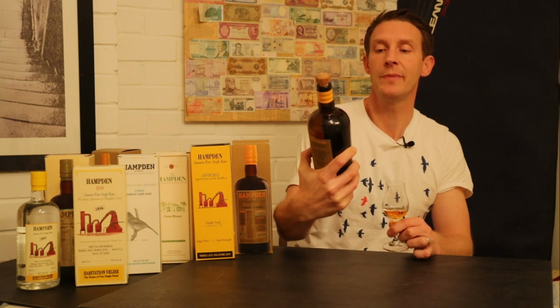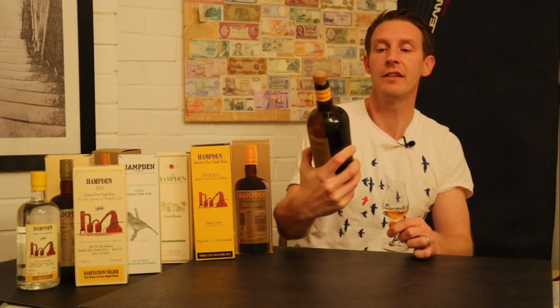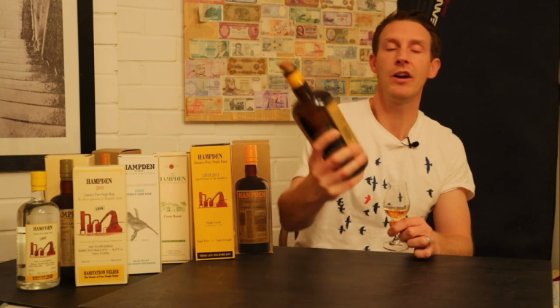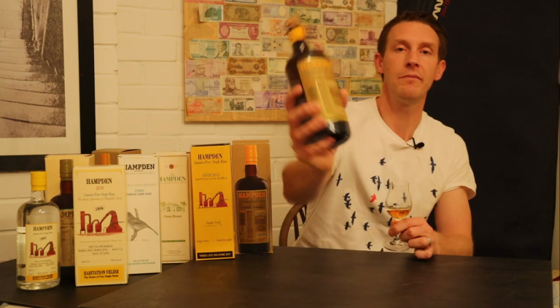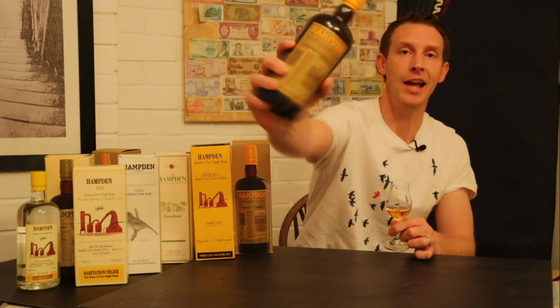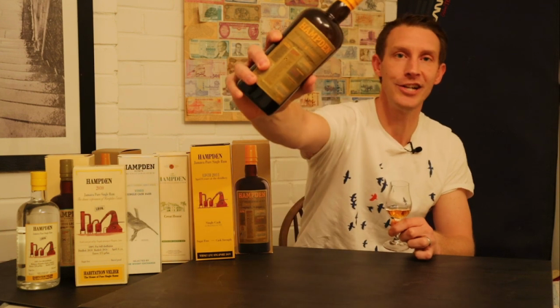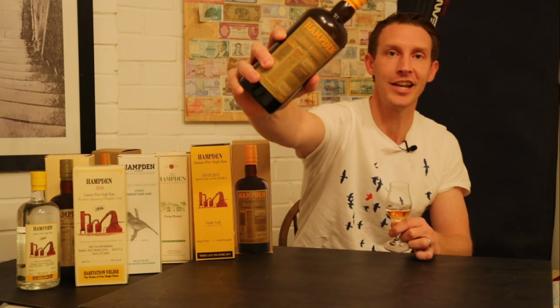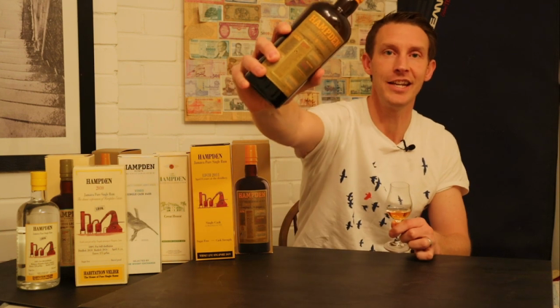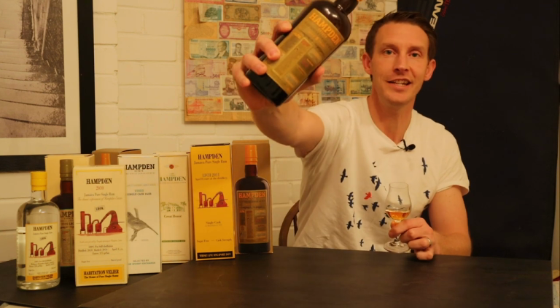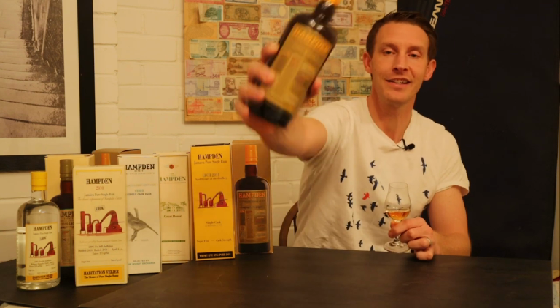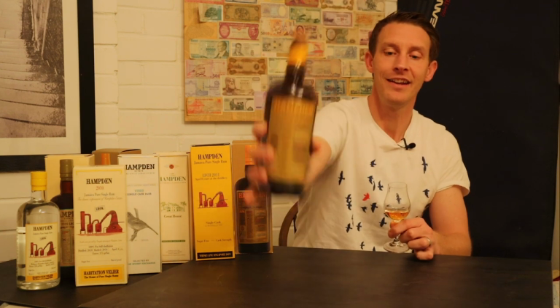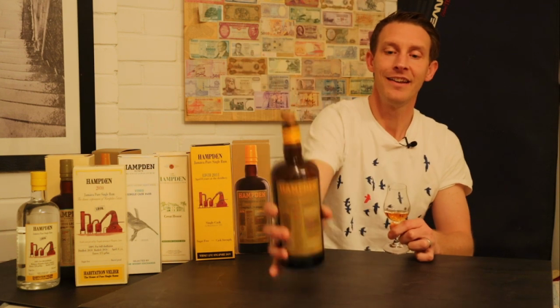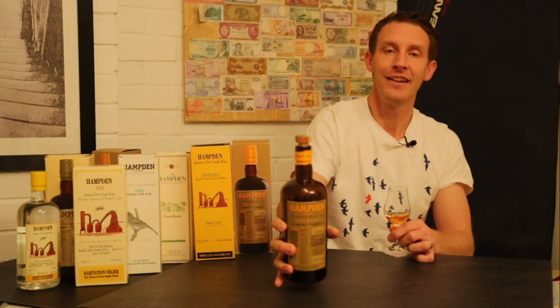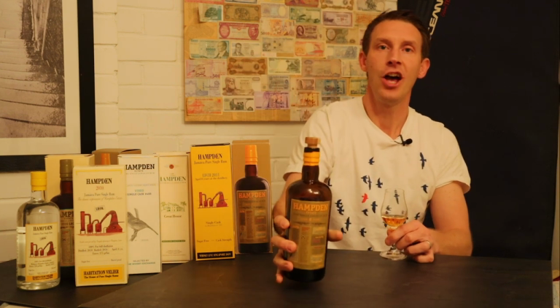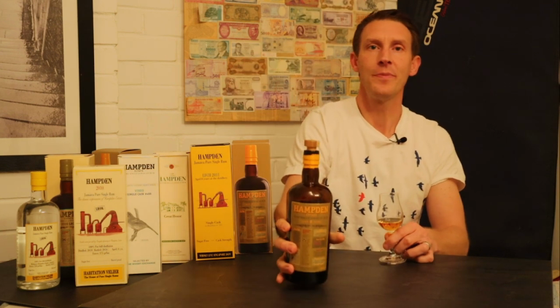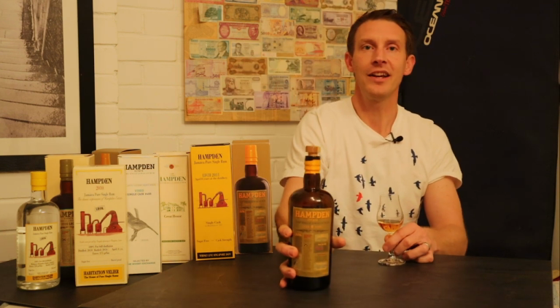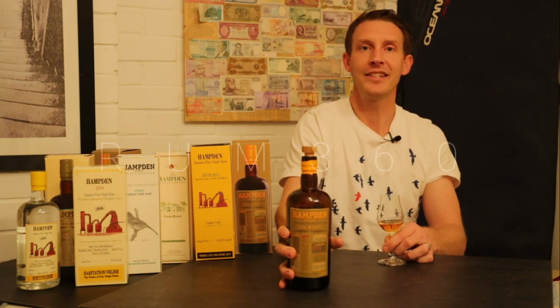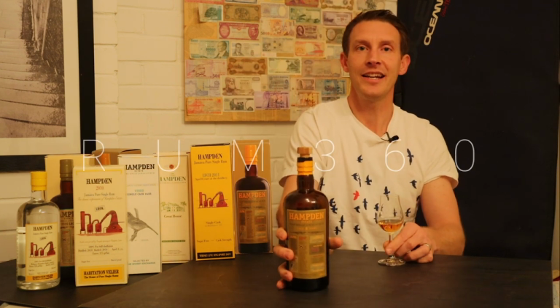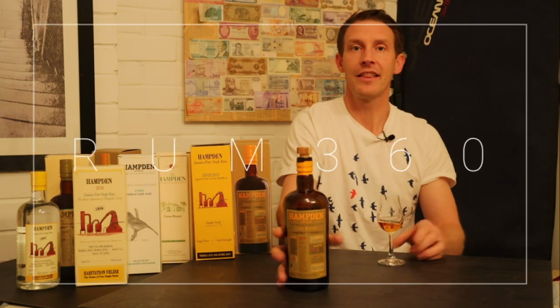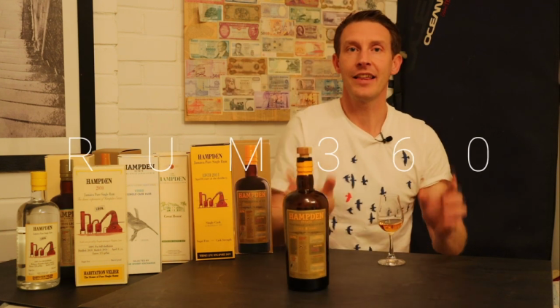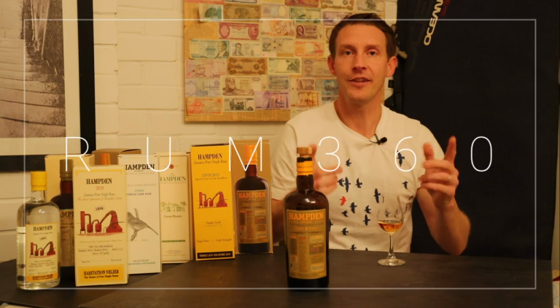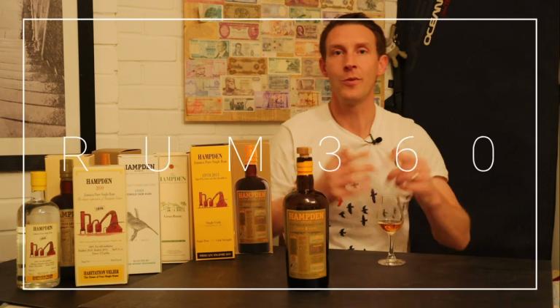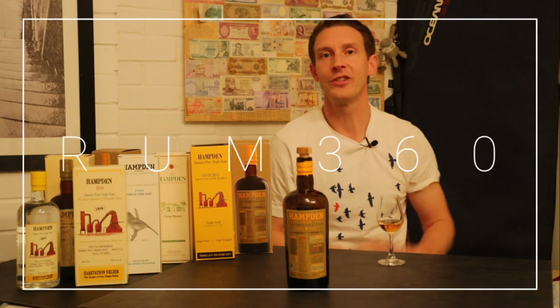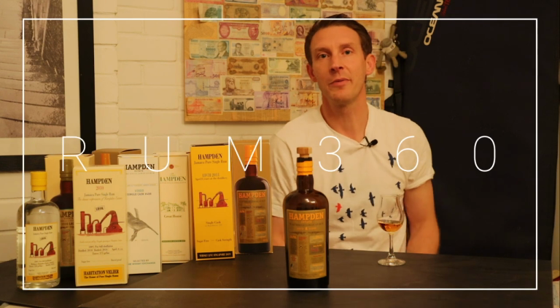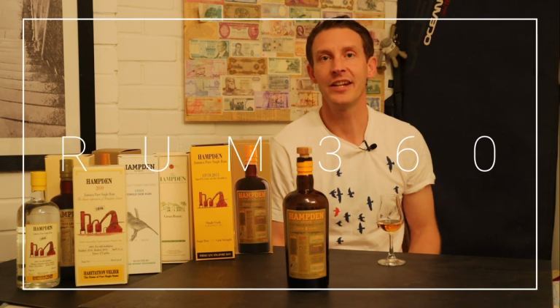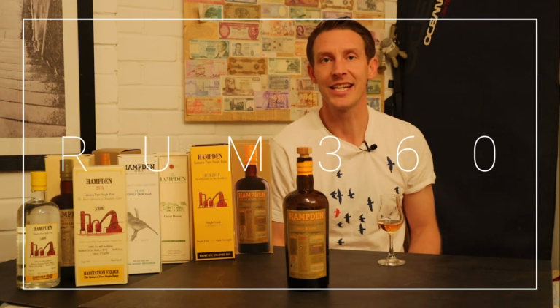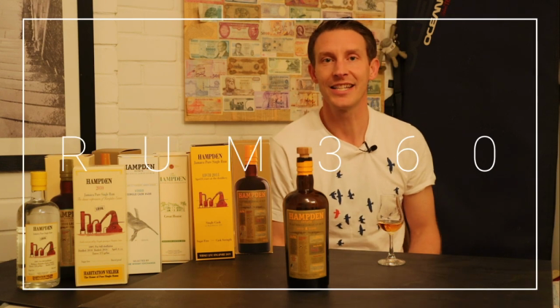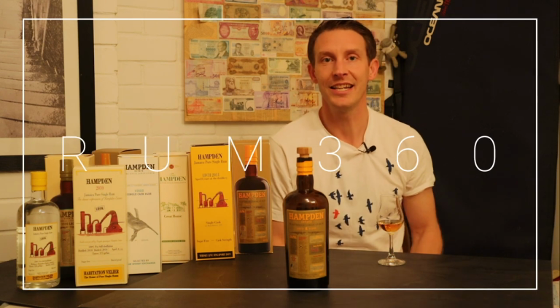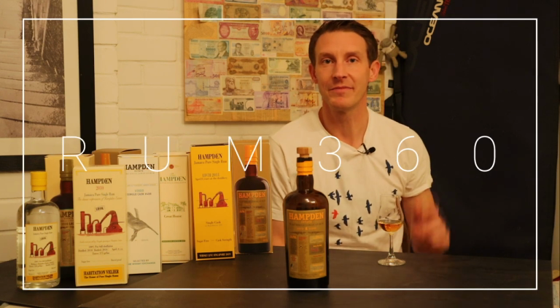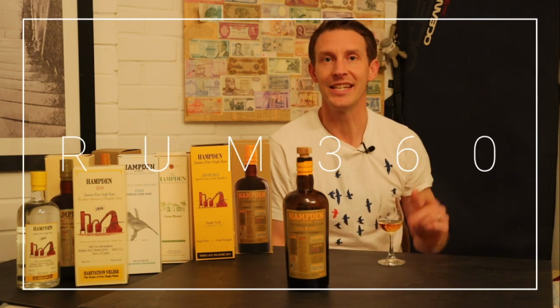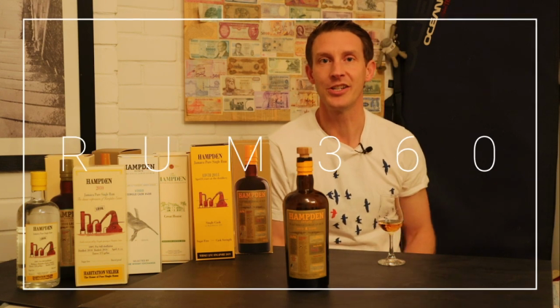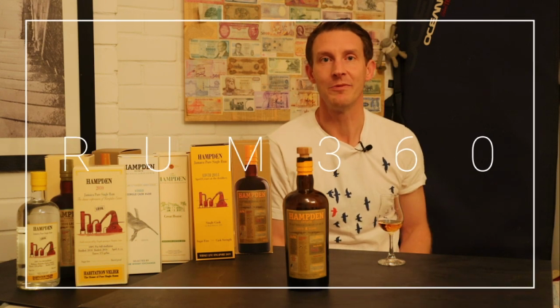So on that note, this is the Hampton Estate single pure Jamaican rum aged eight years. Hope you liked it — thank you for watching Rum 360, see you soon.